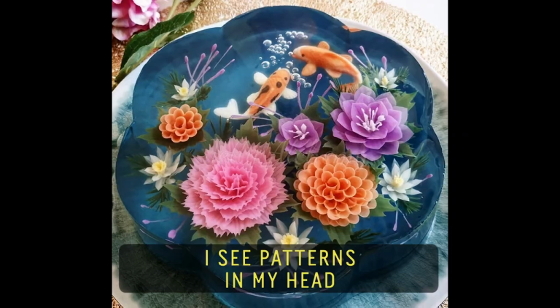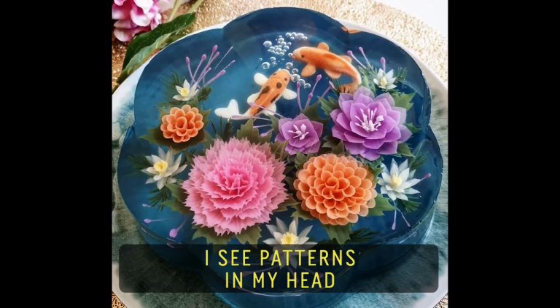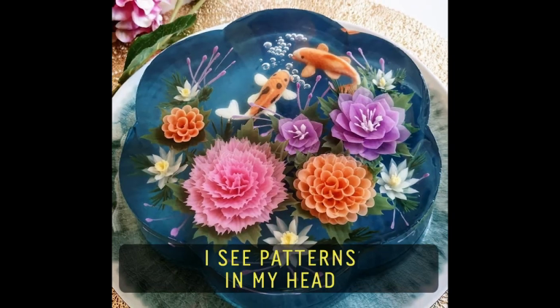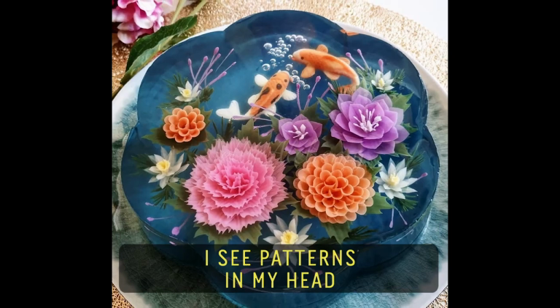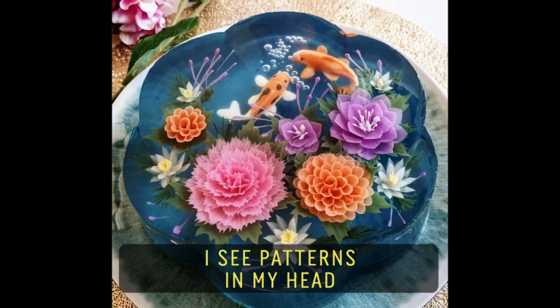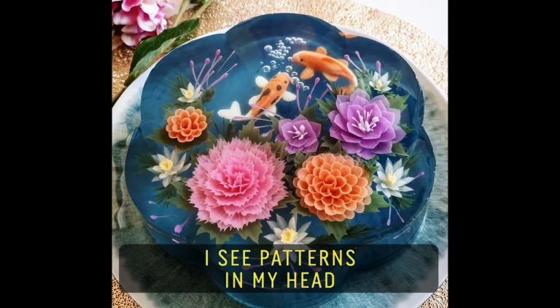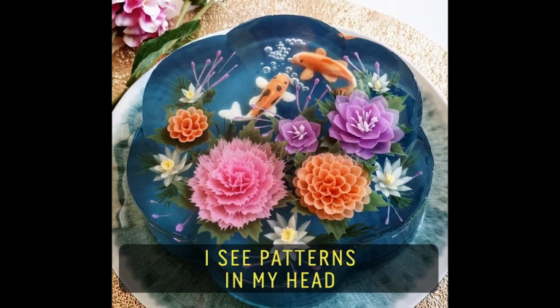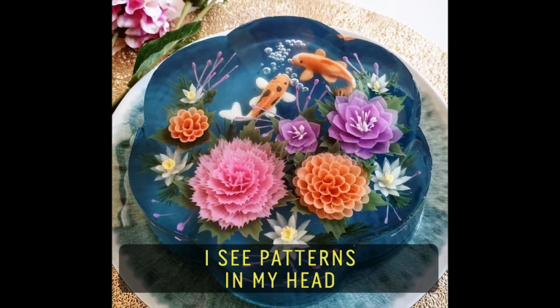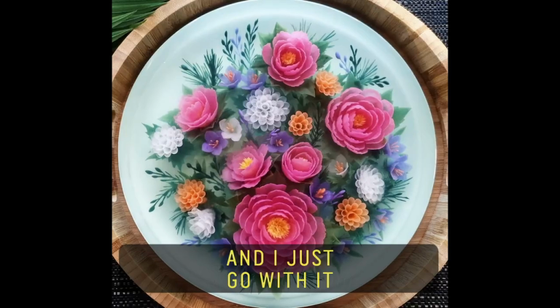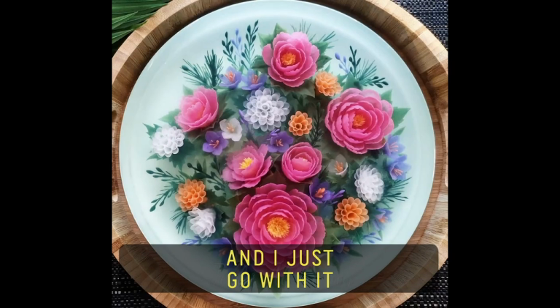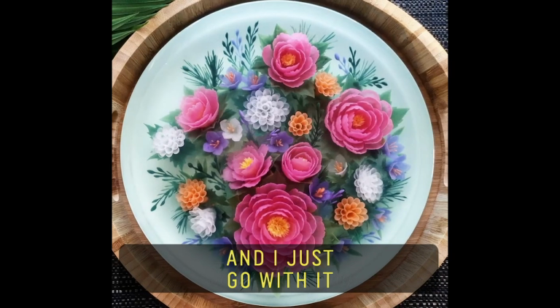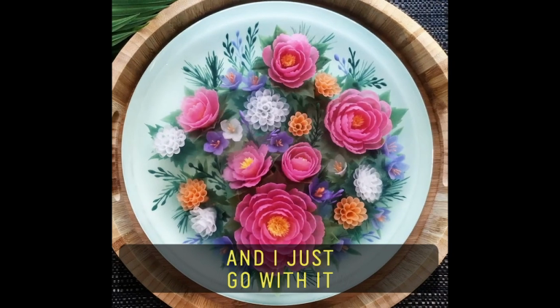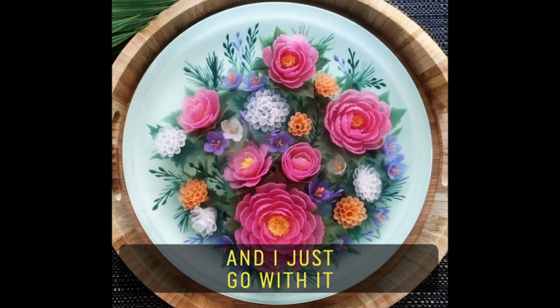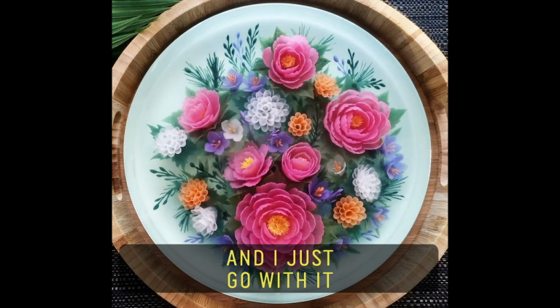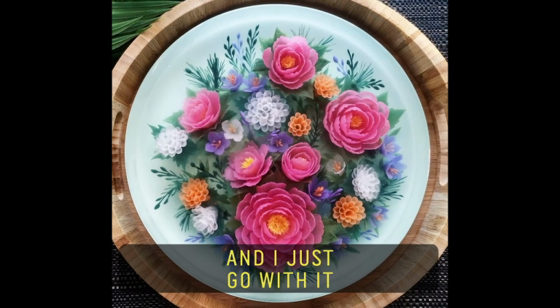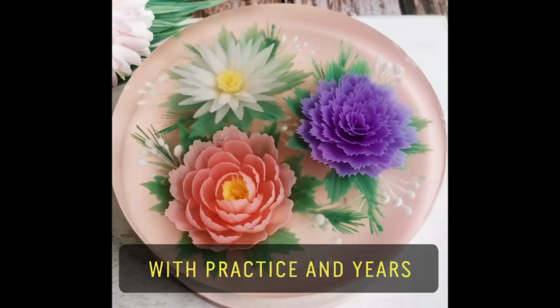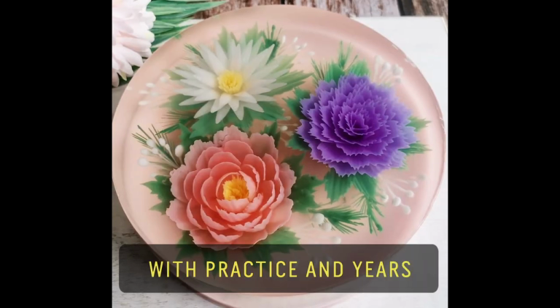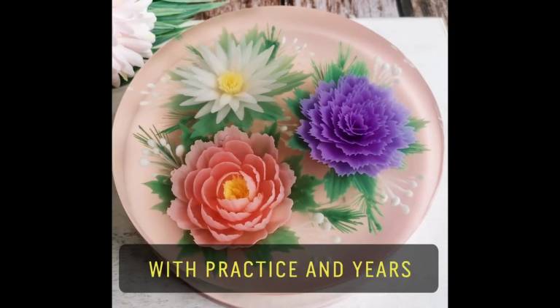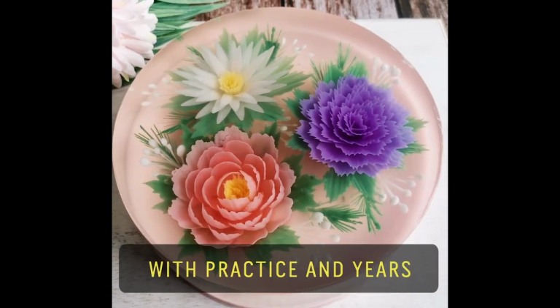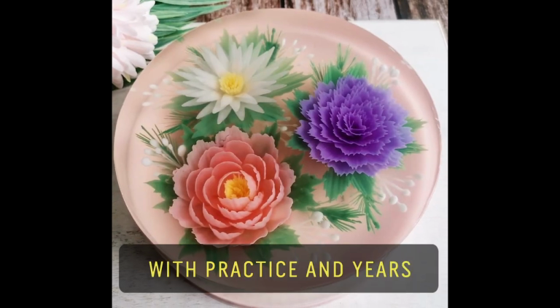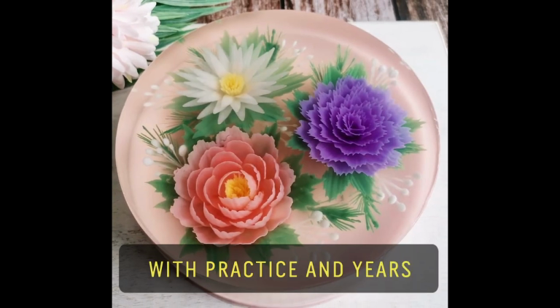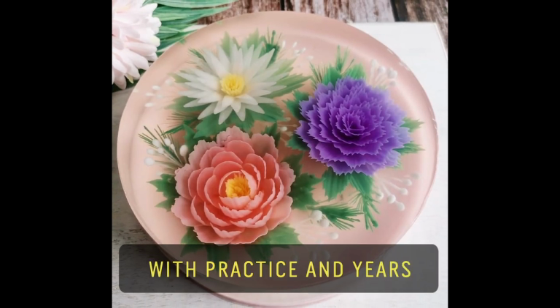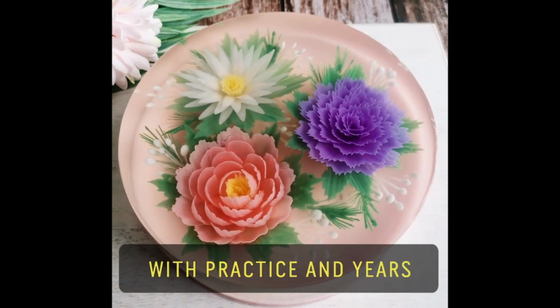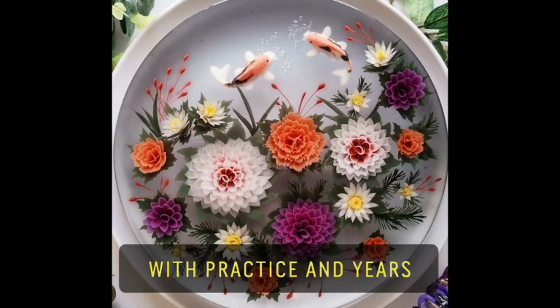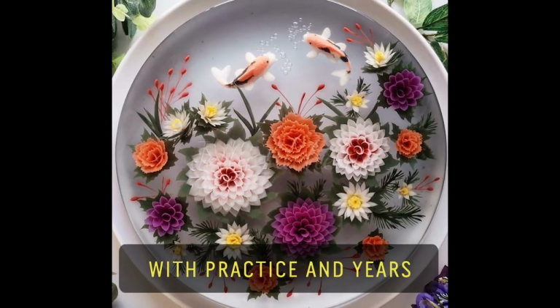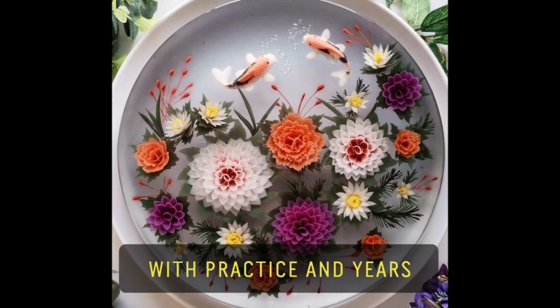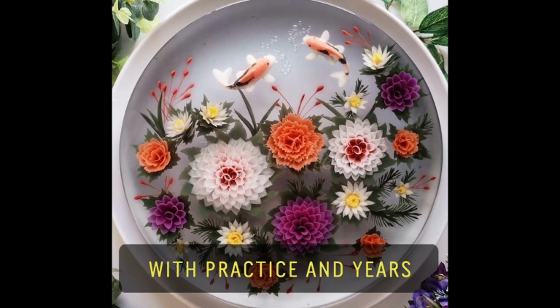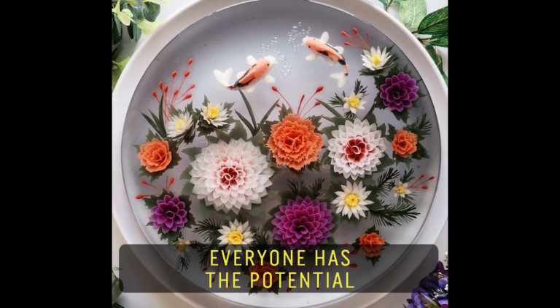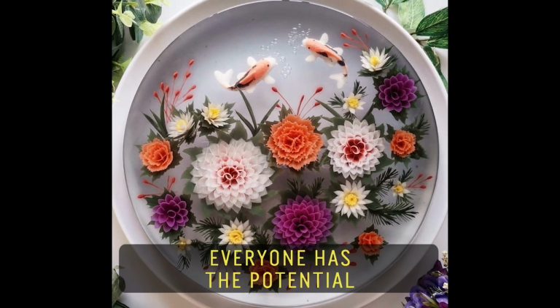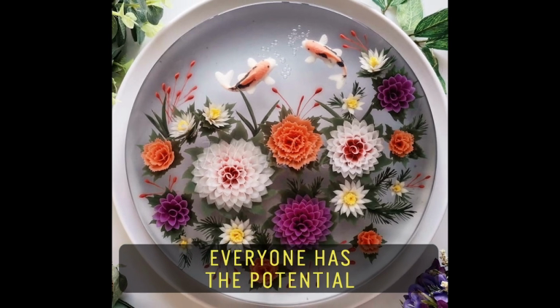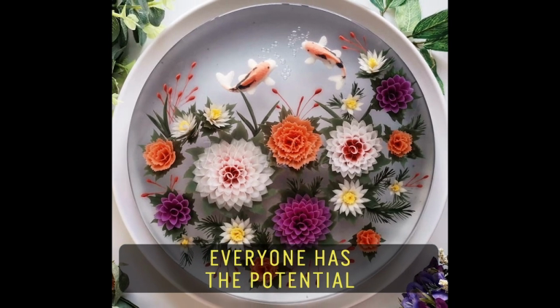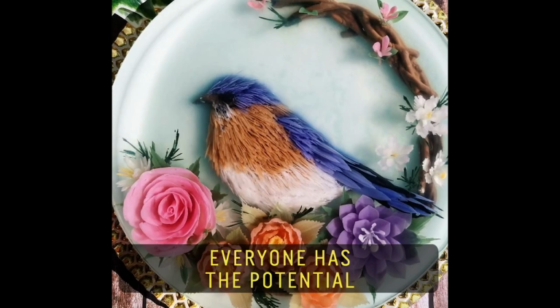I see patterns in my head and I just go with it. With practice and use, everyone has the potential.